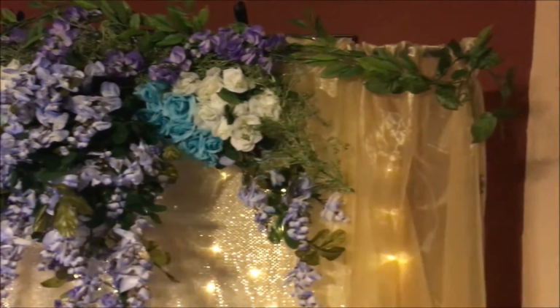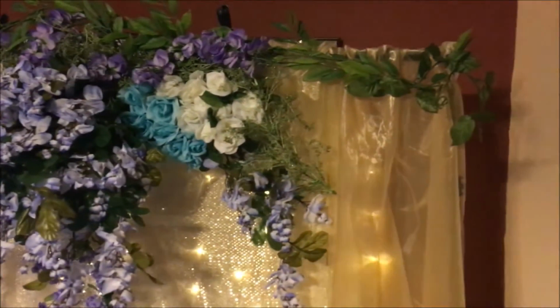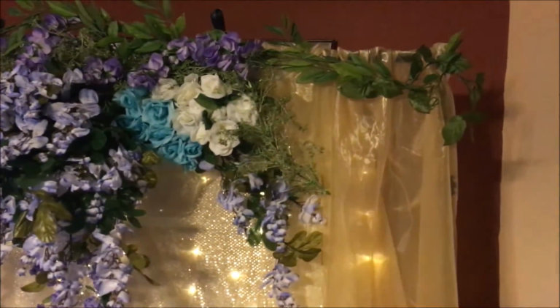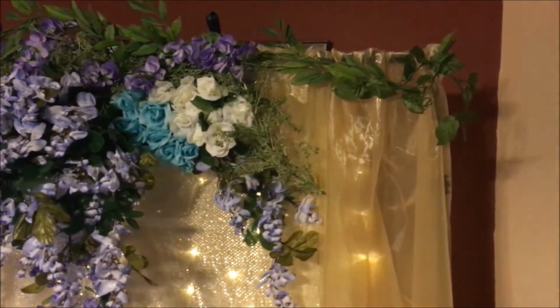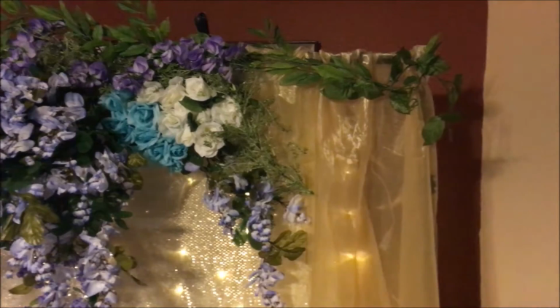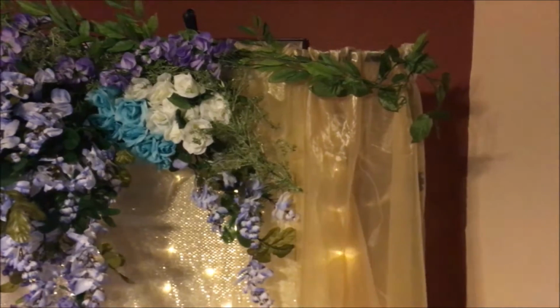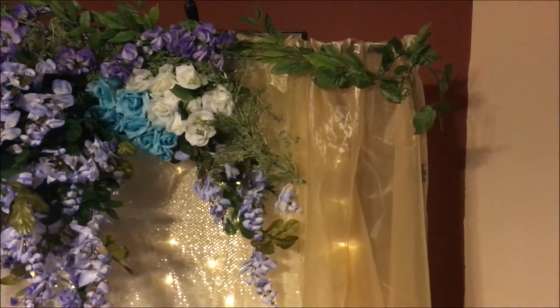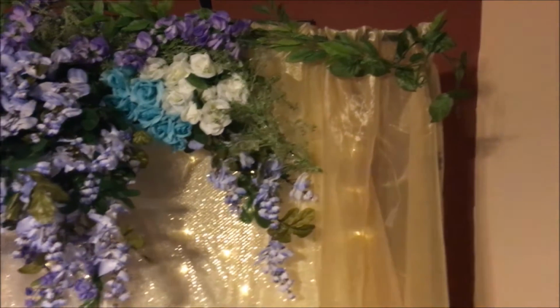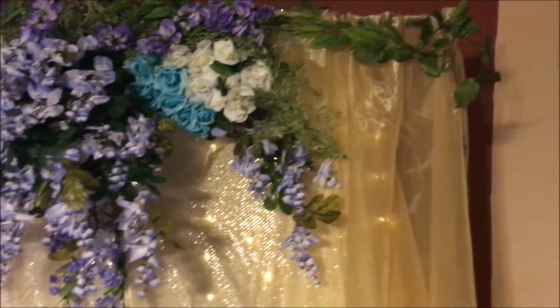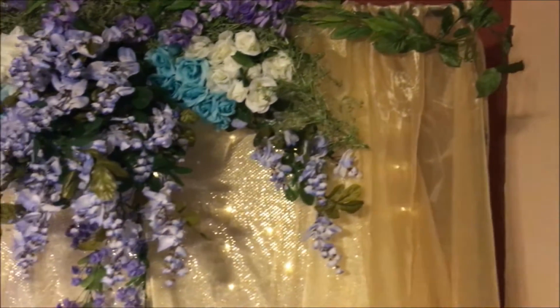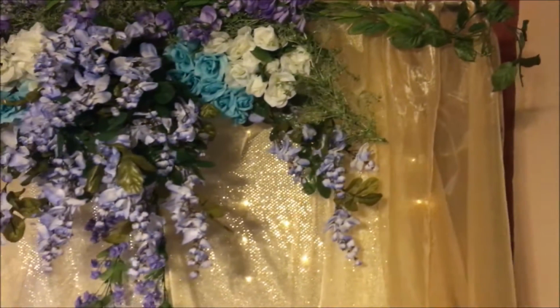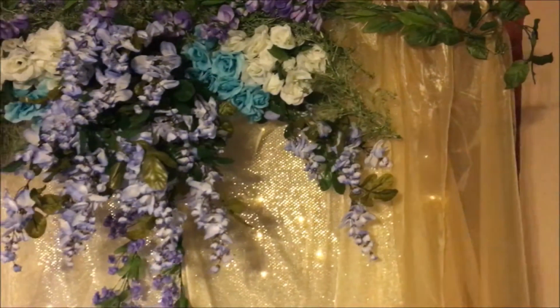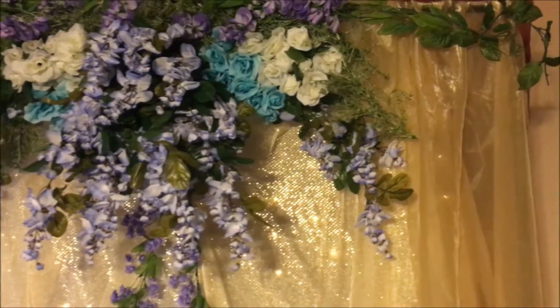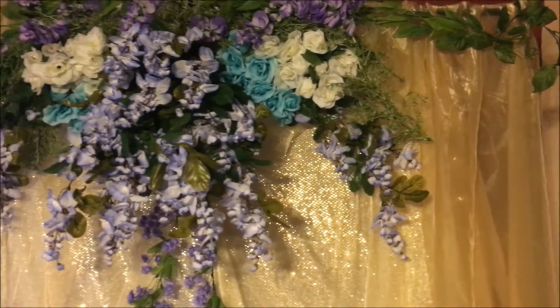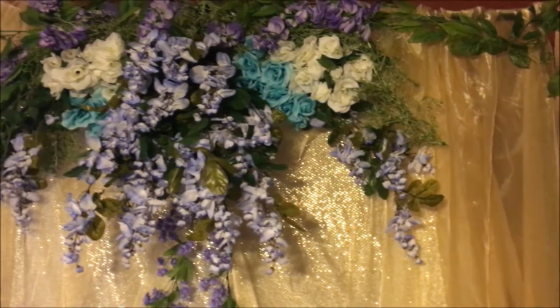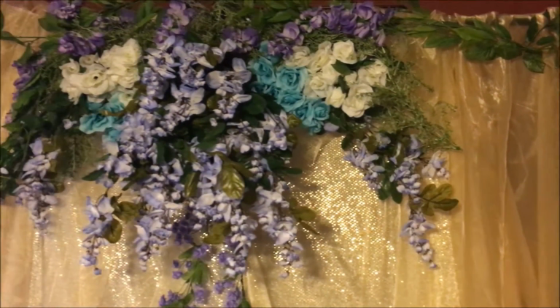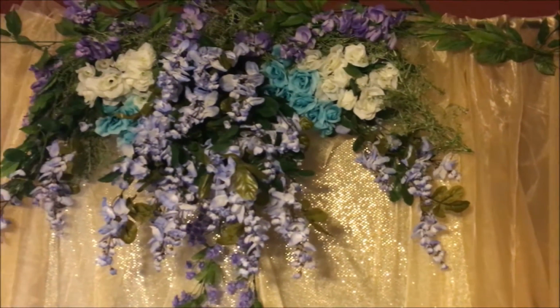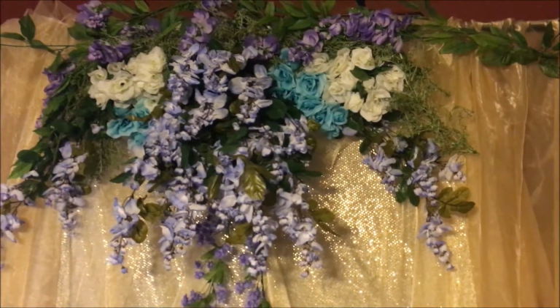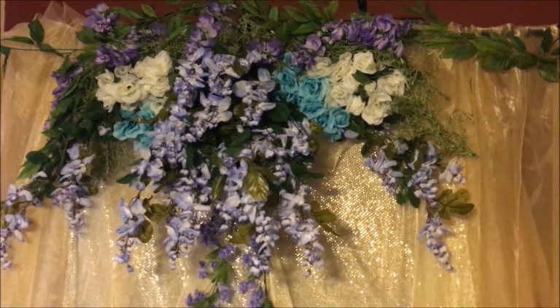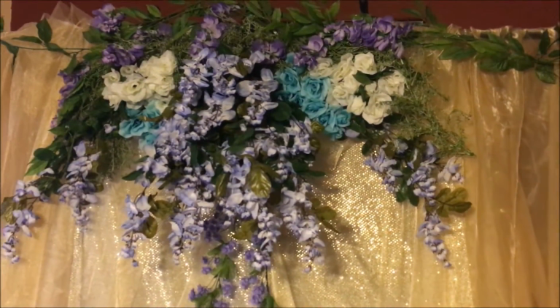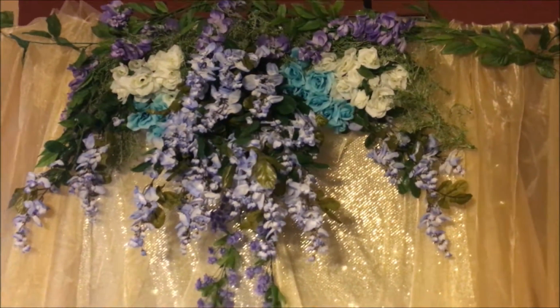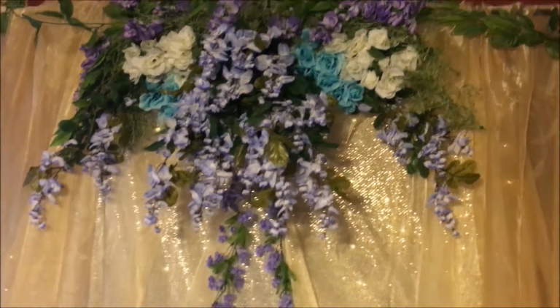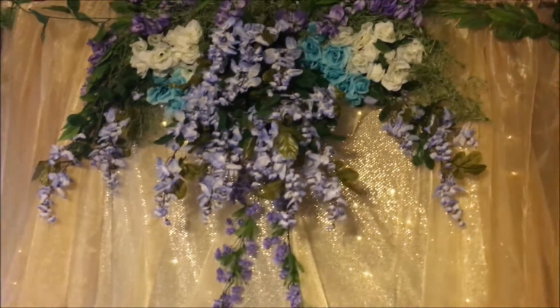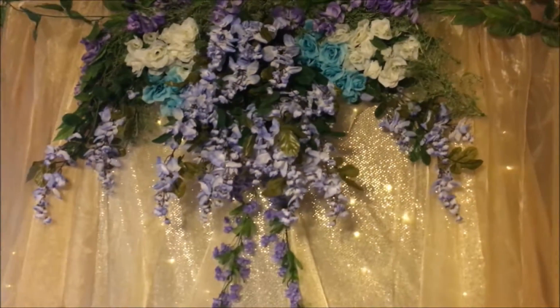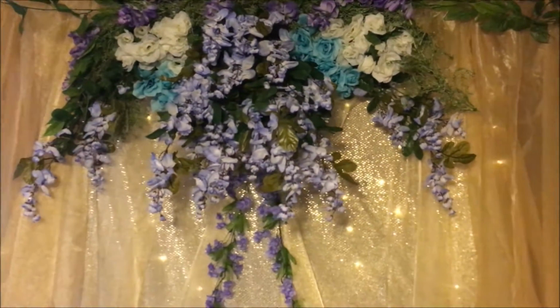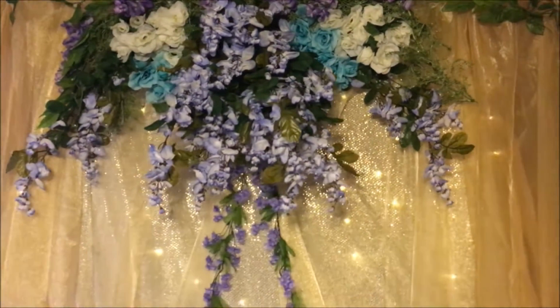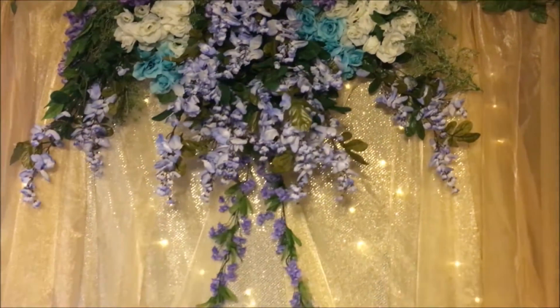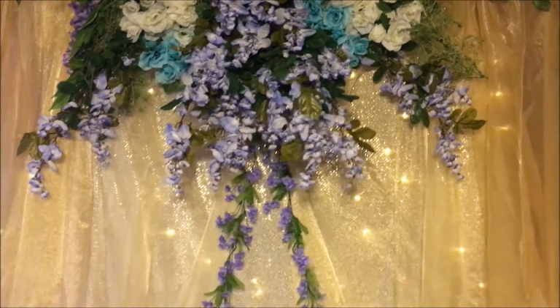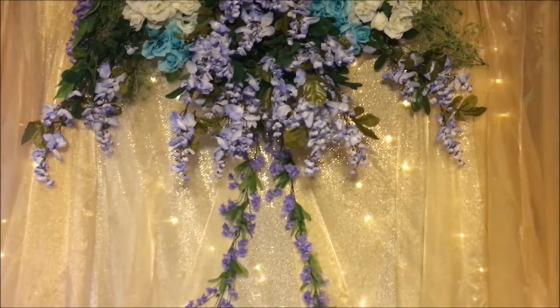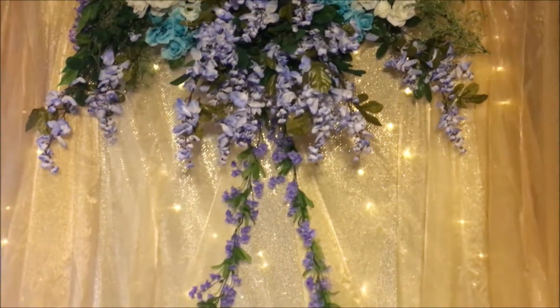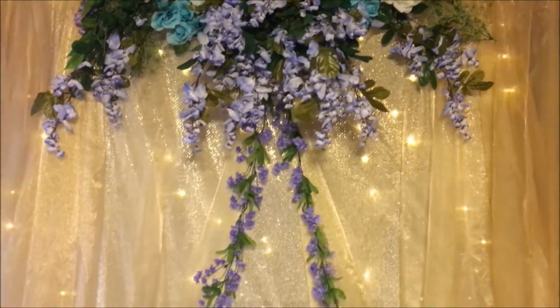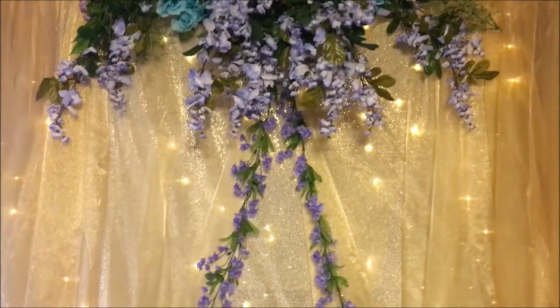This week I wanted to share with you this backdrop that I made for my cousin's engagement party. We just had a small get-together at the house. She literally told me about it last minute.